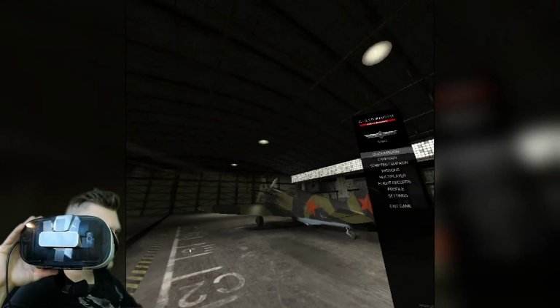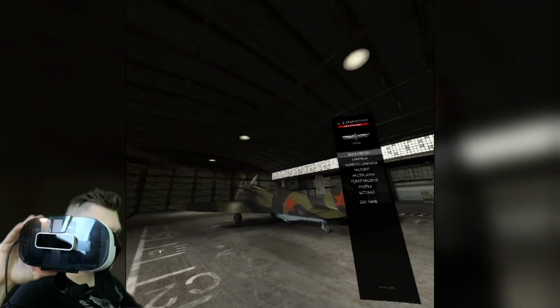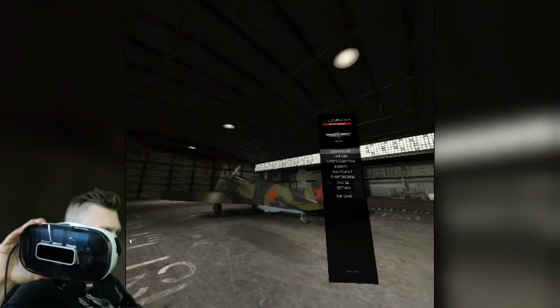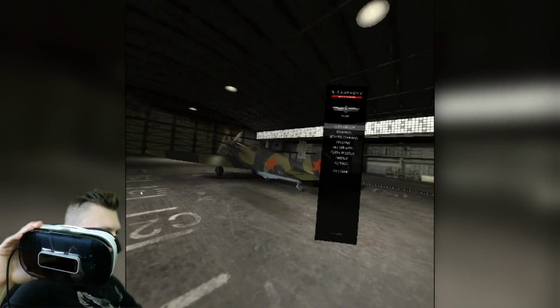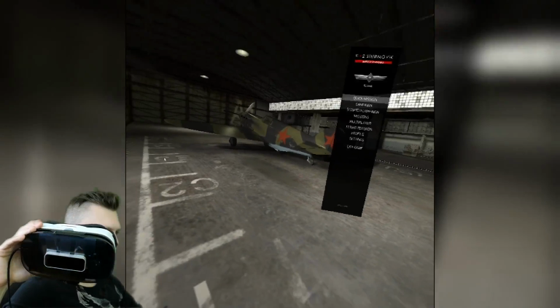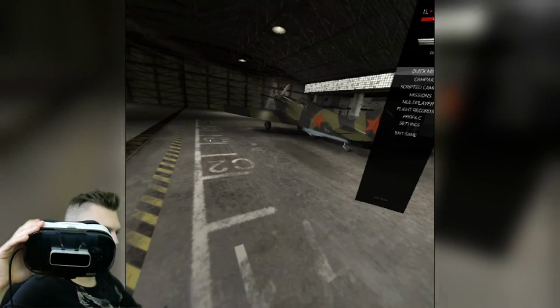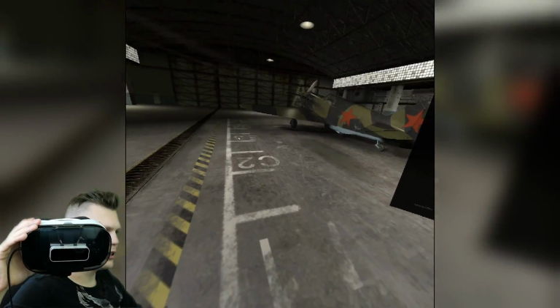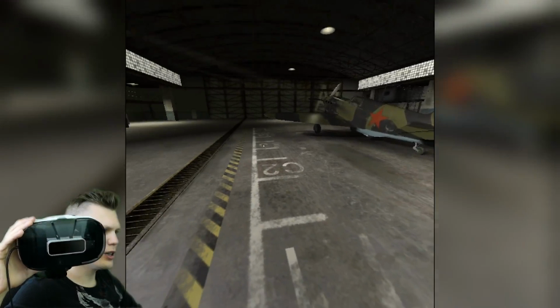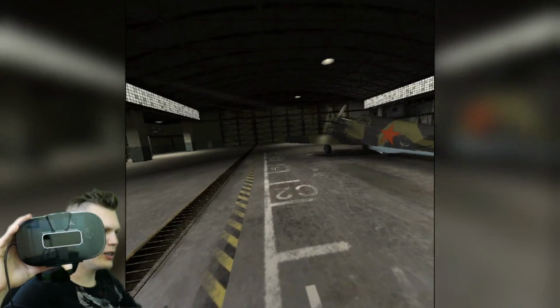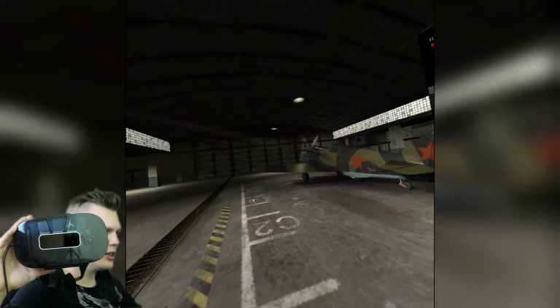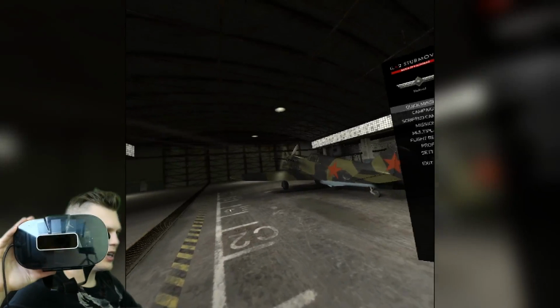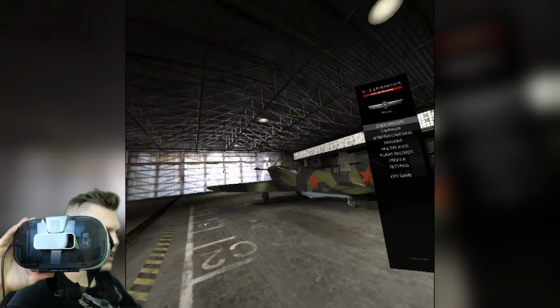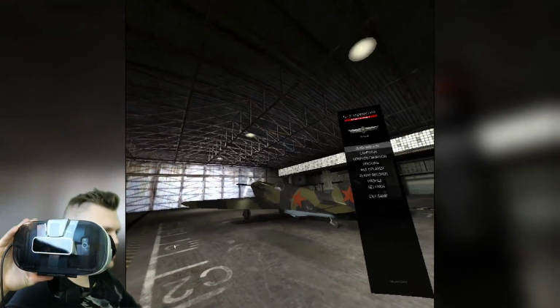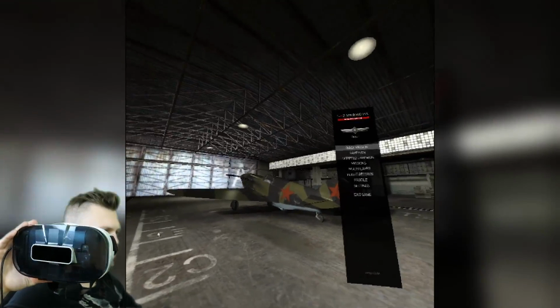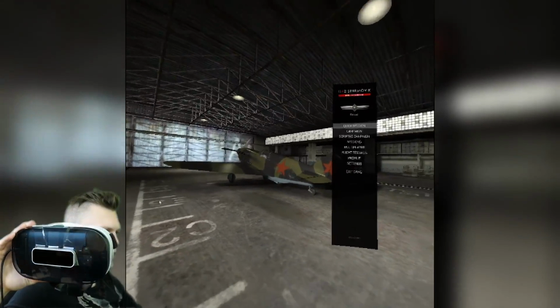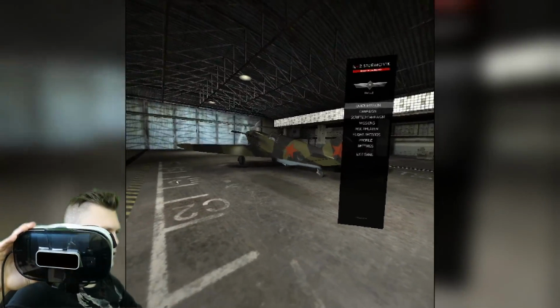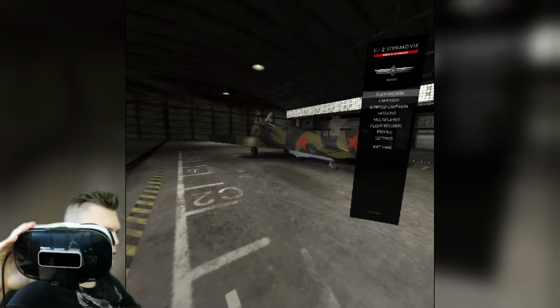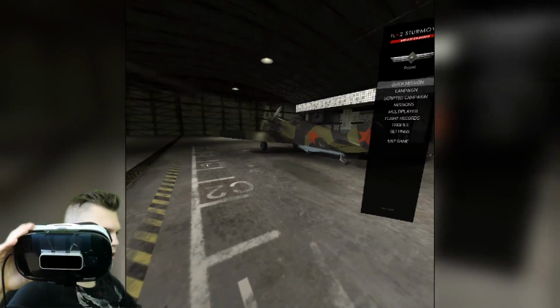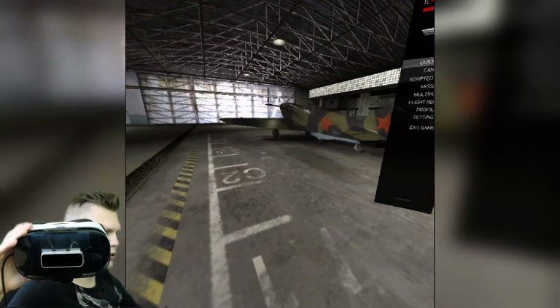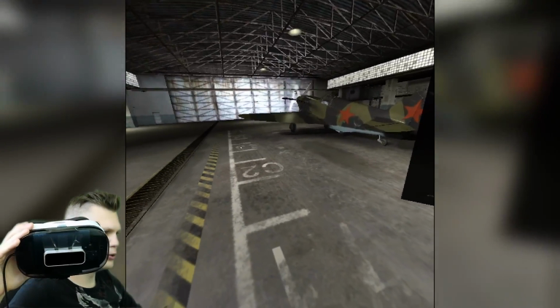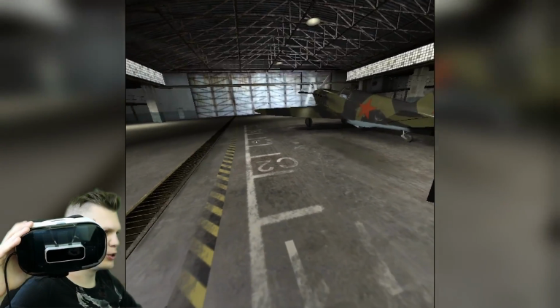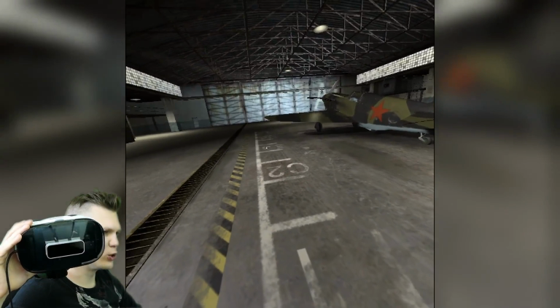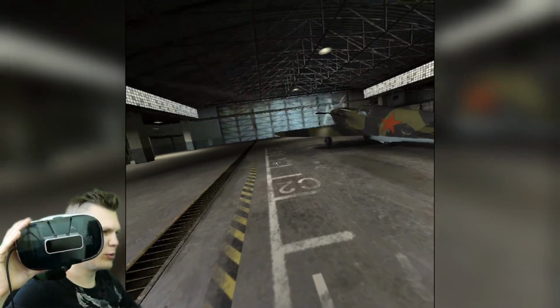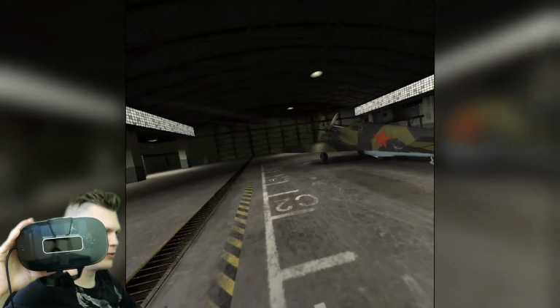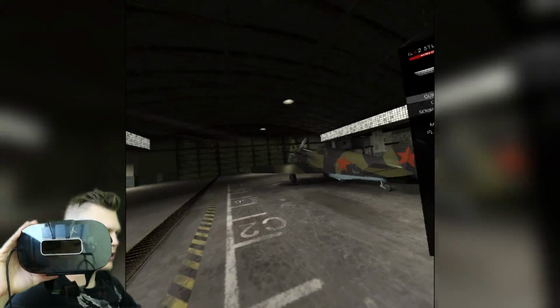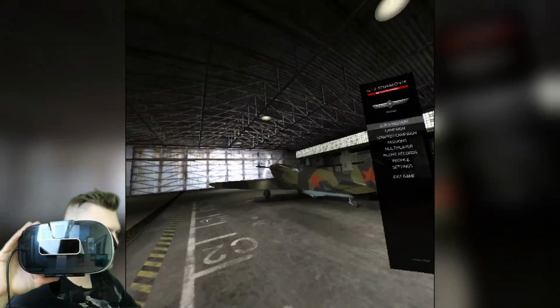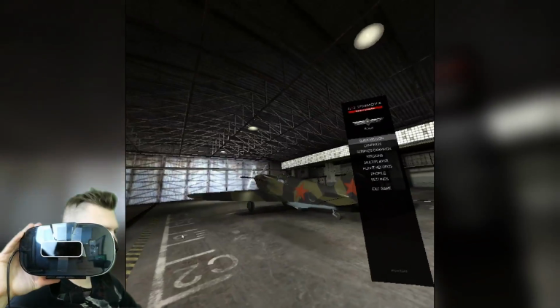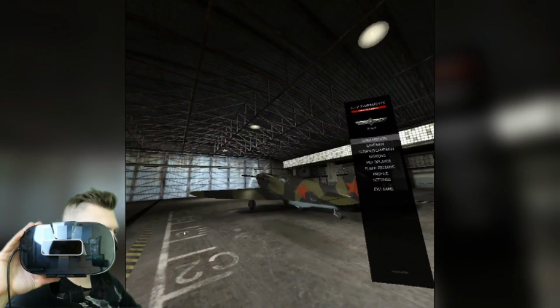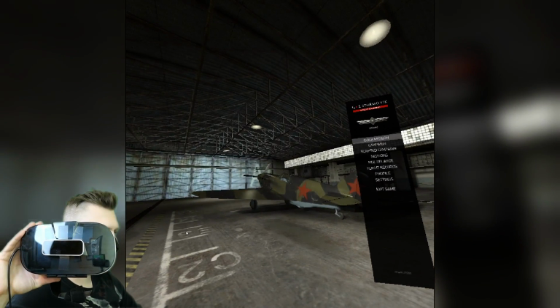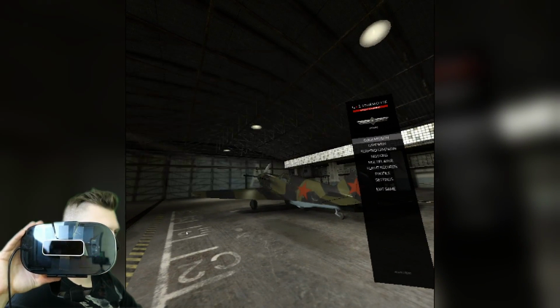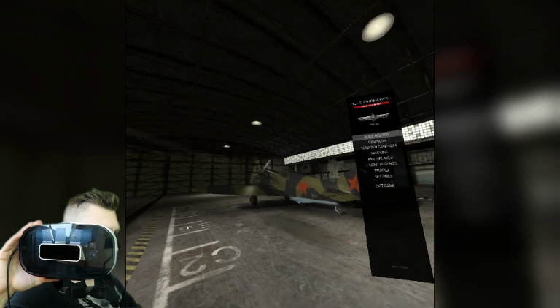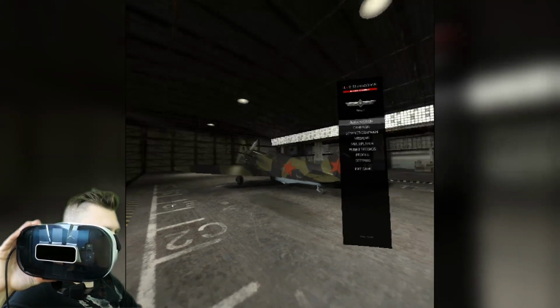Check it out — we are in the hangar of IL-2 Sturmovik. Let's do it.